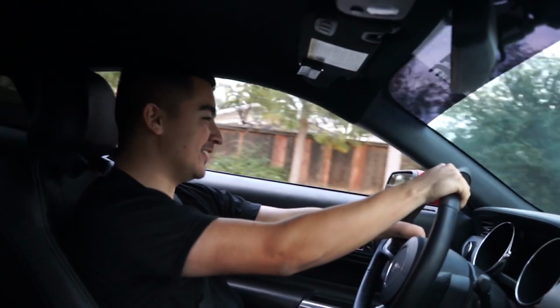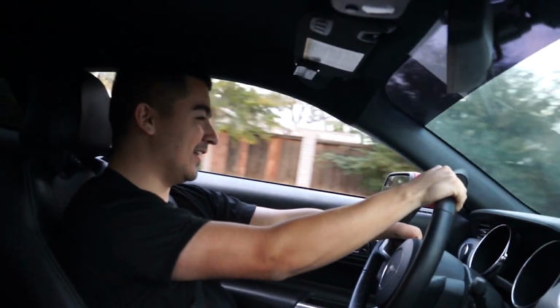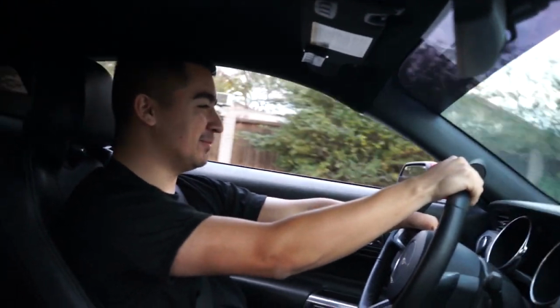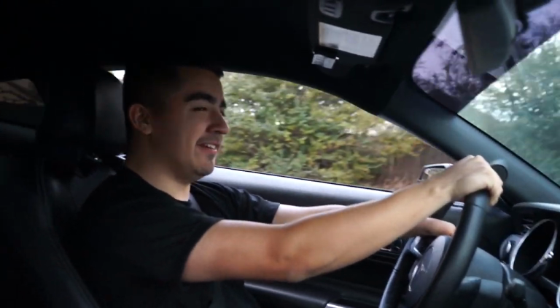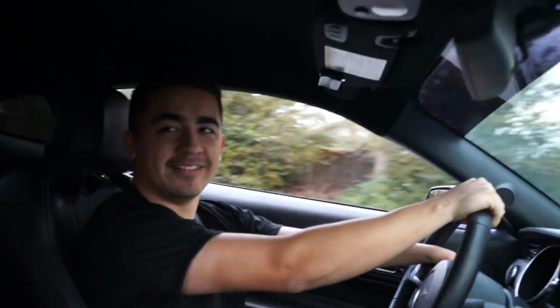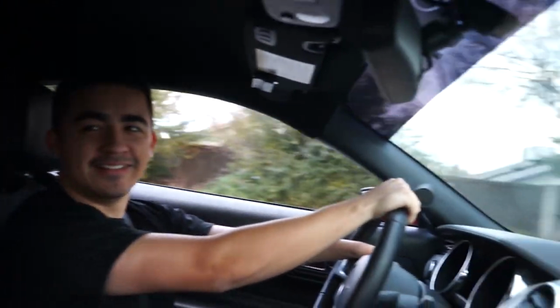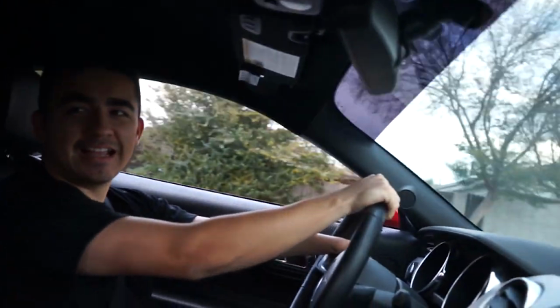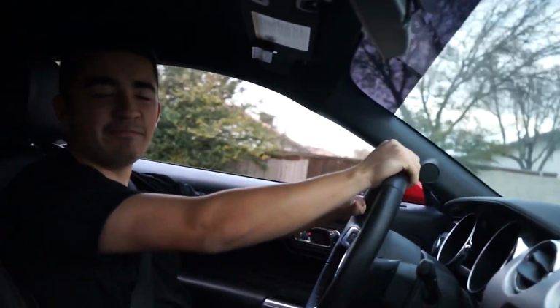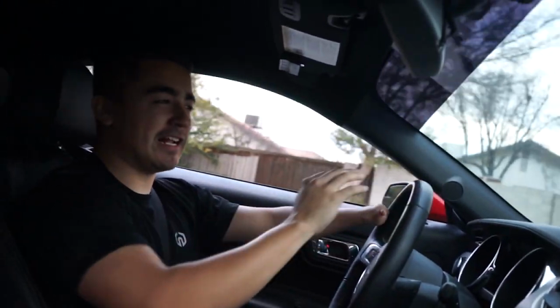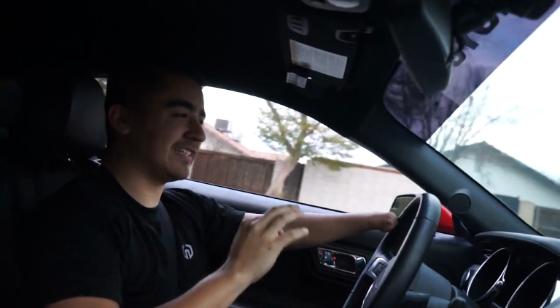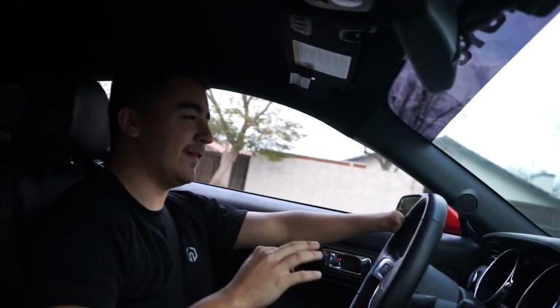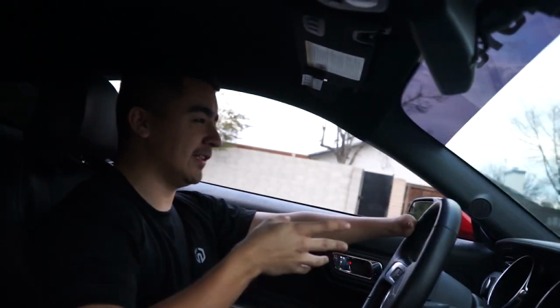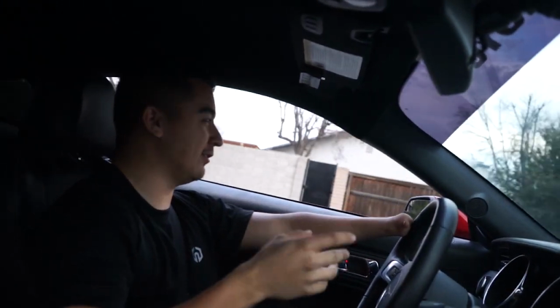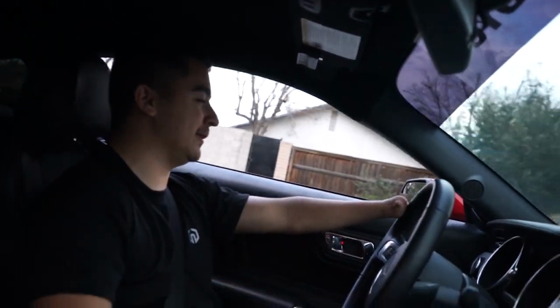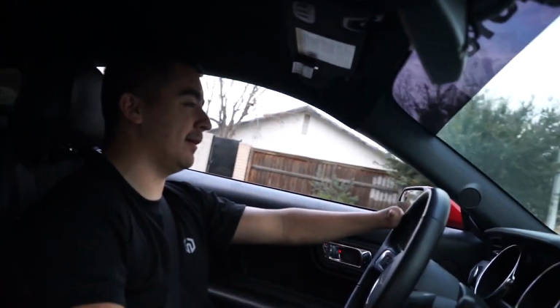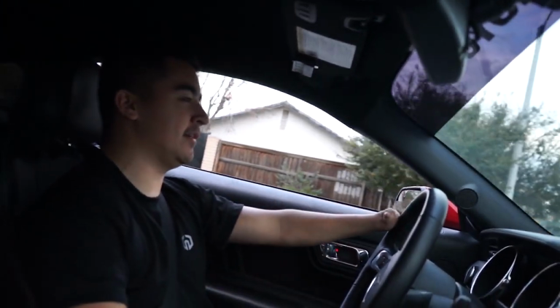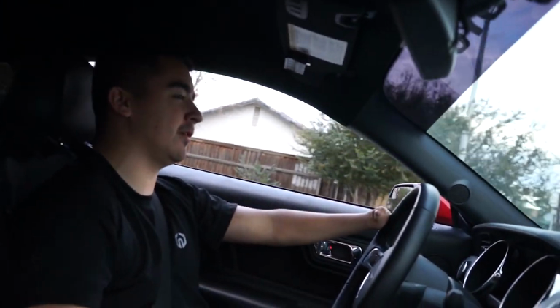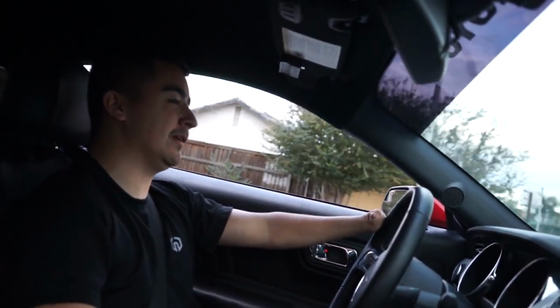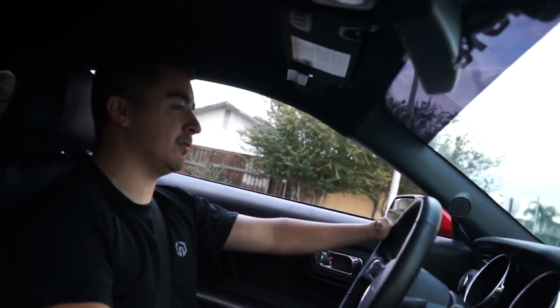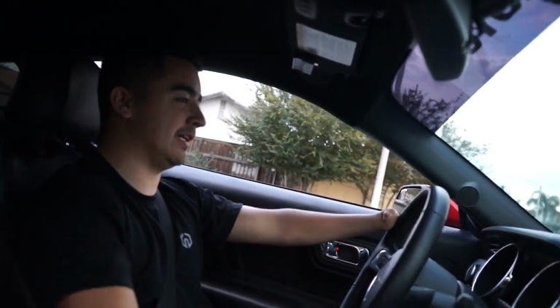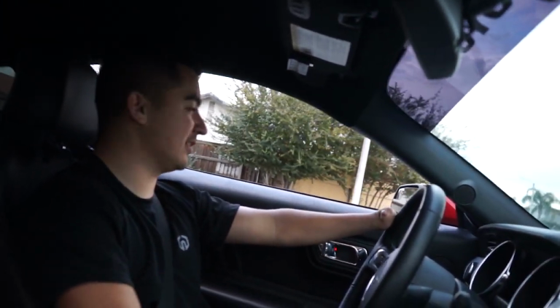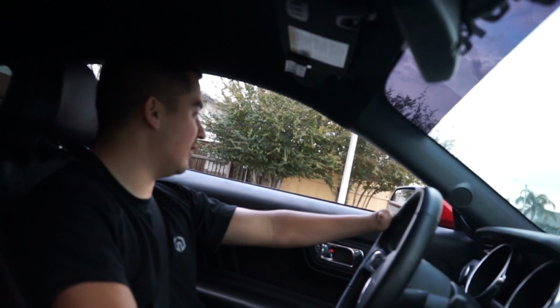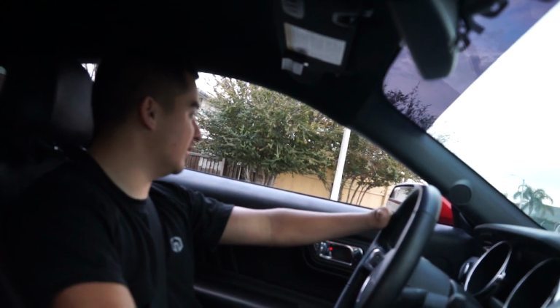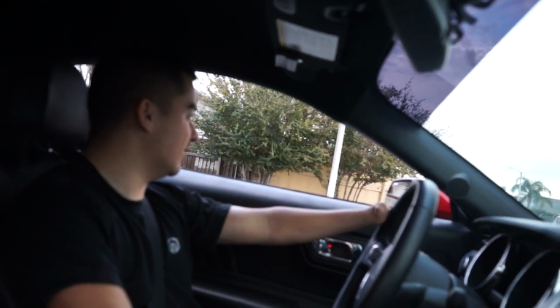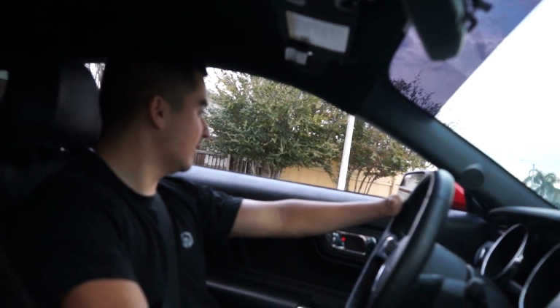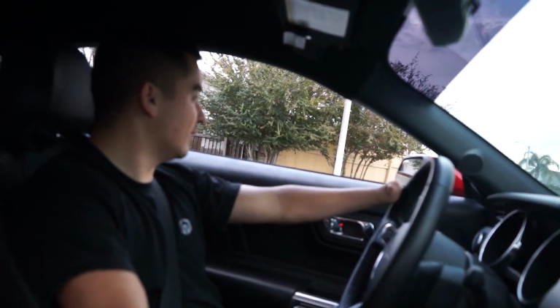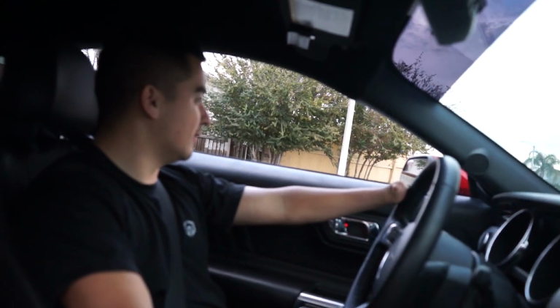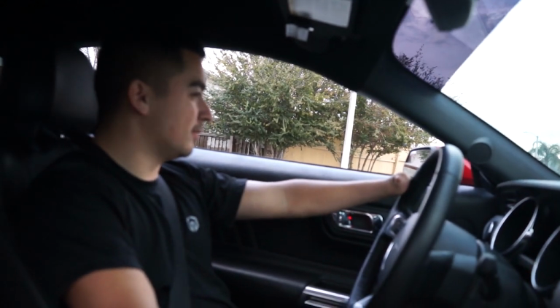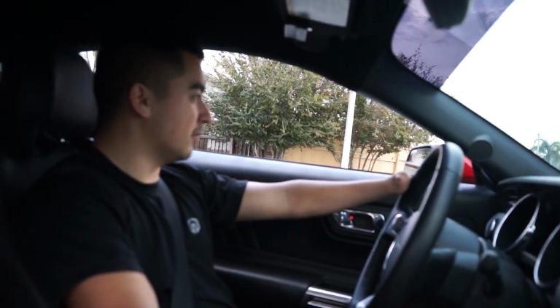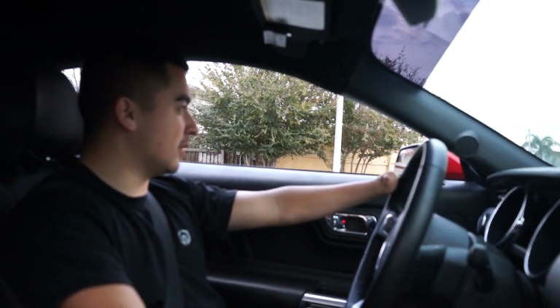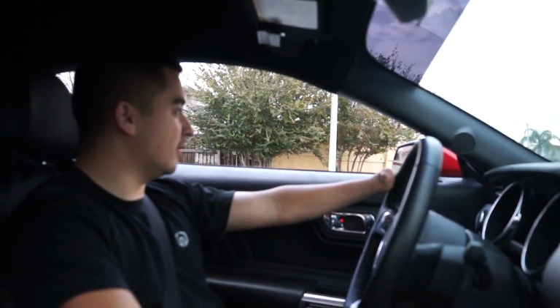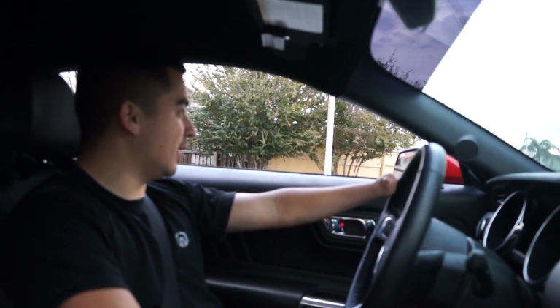It feels better. I can feel a slight difference at the low speeds, but I bet you we're going to feel it once we're actually launching and shit — which we're not going to do today.